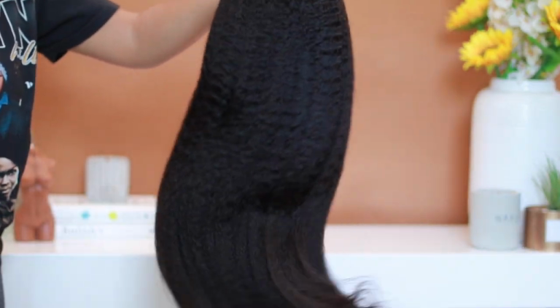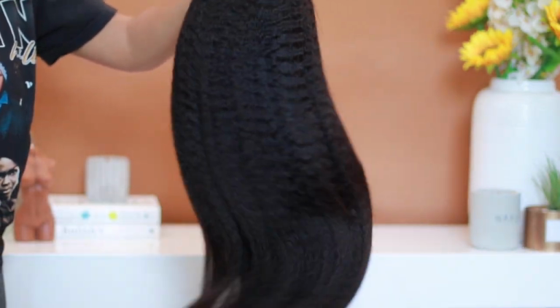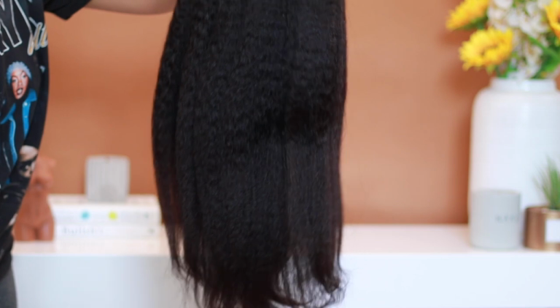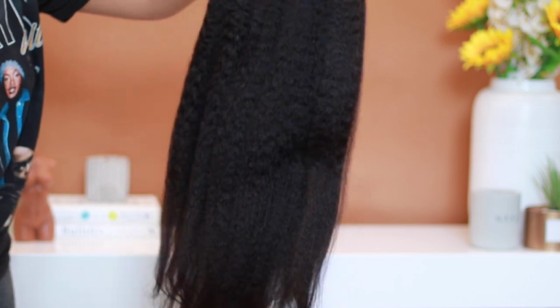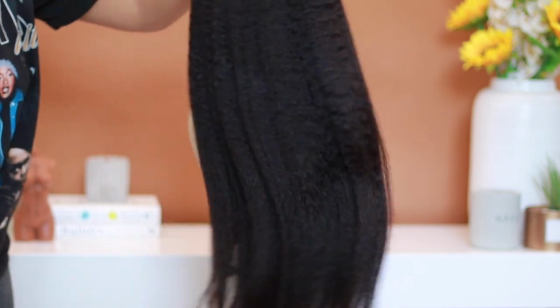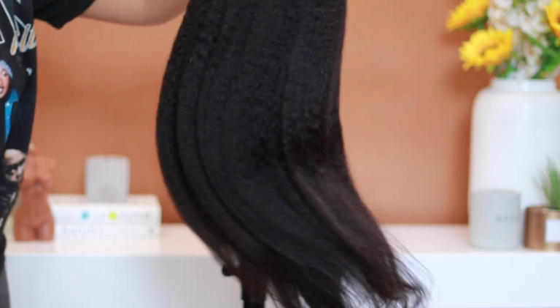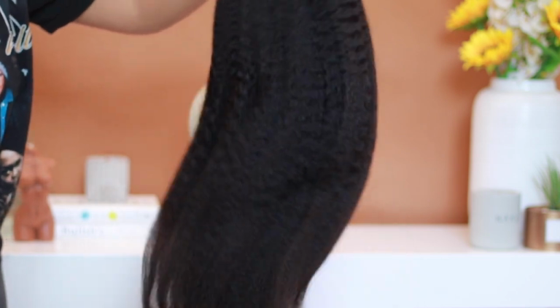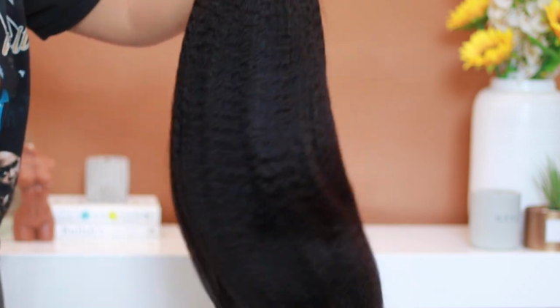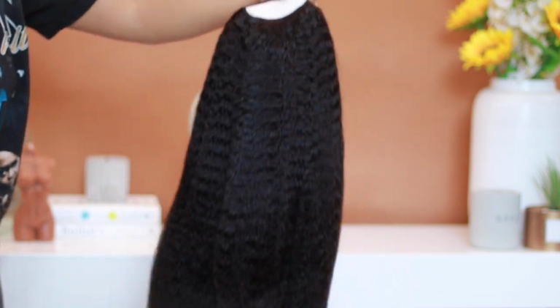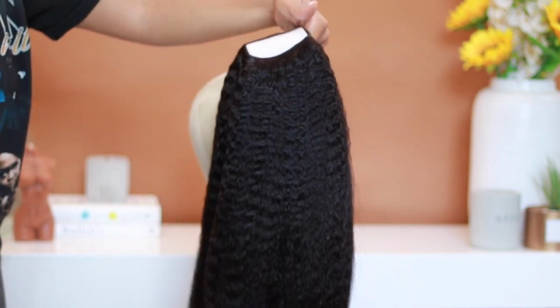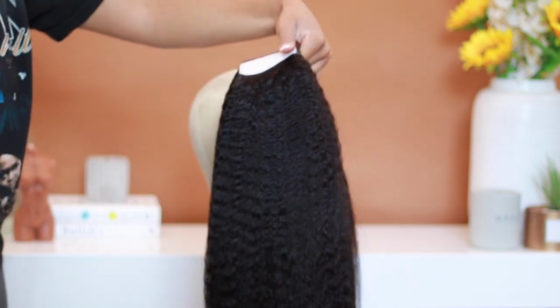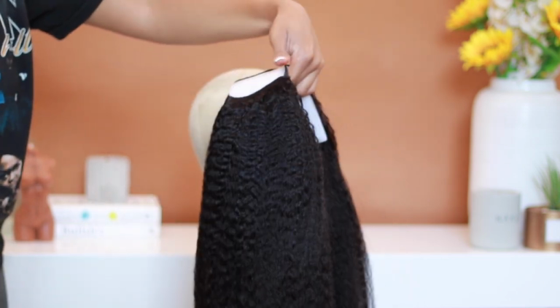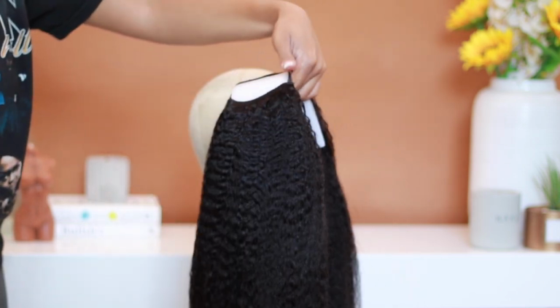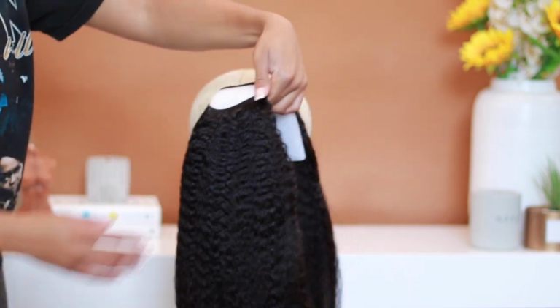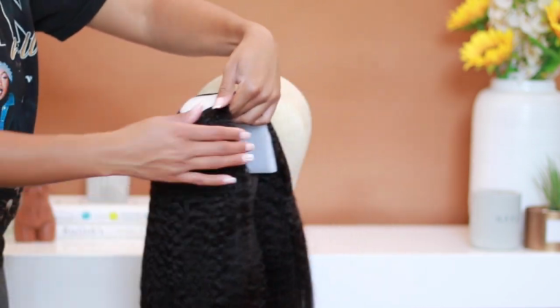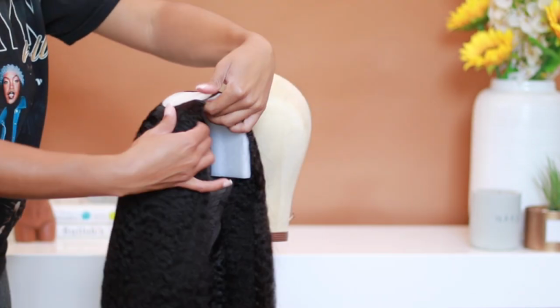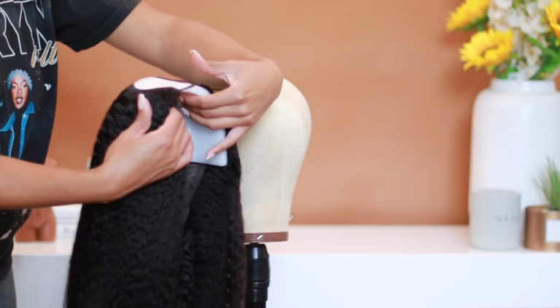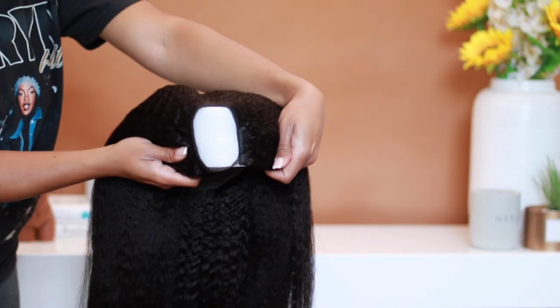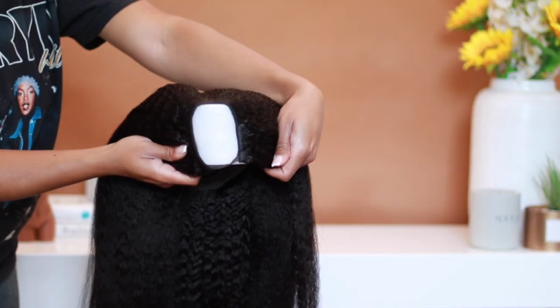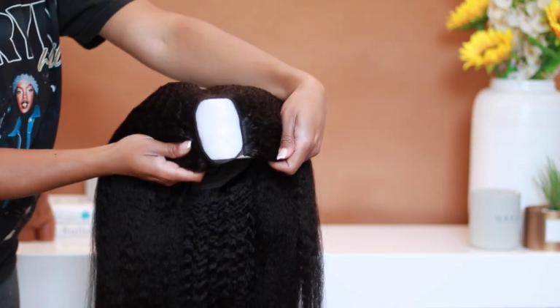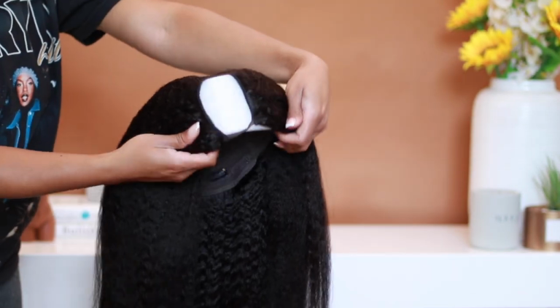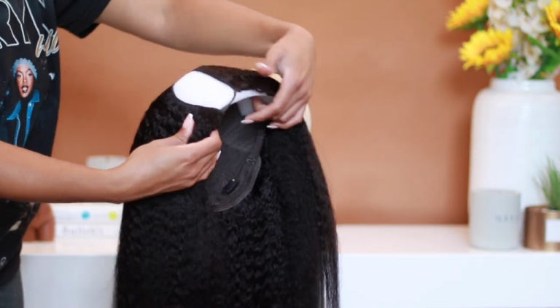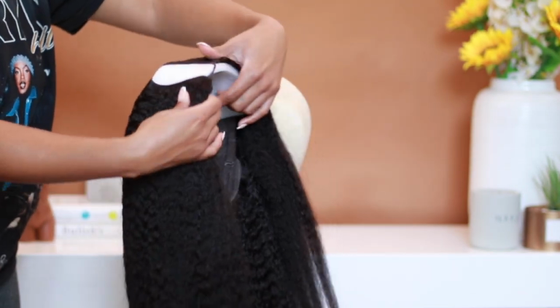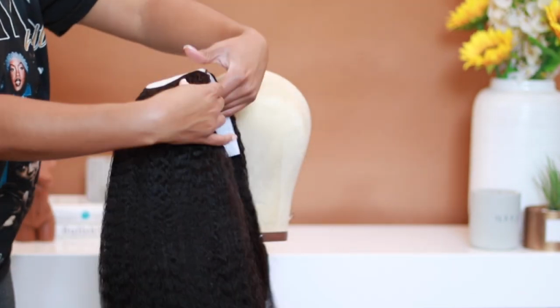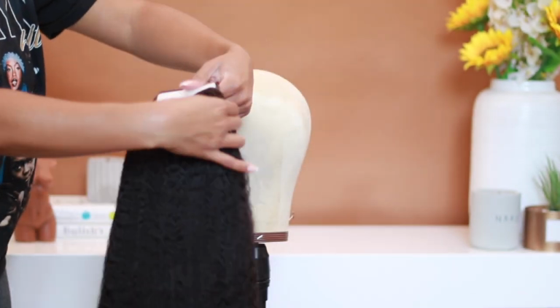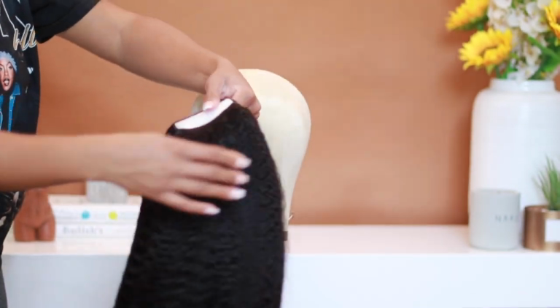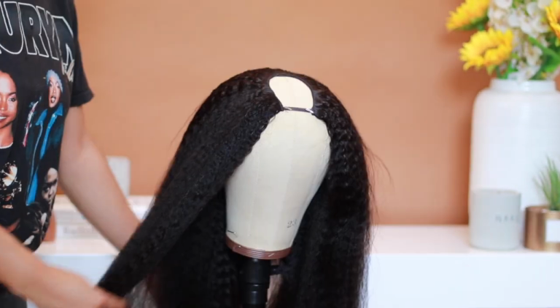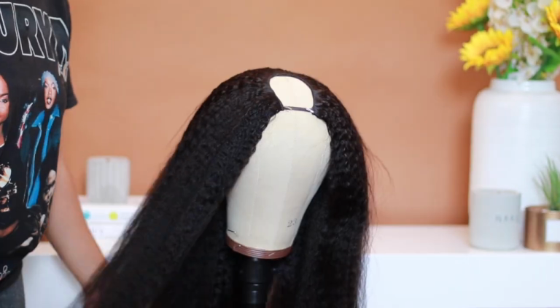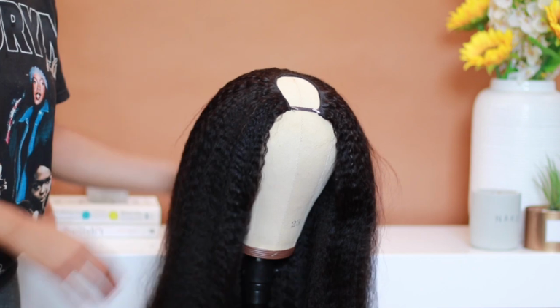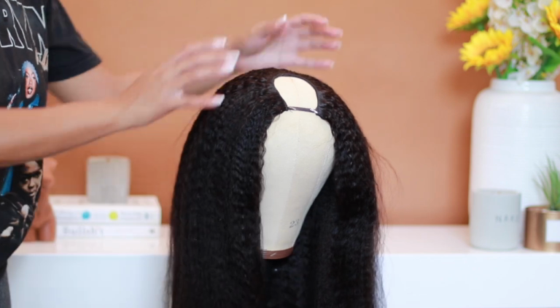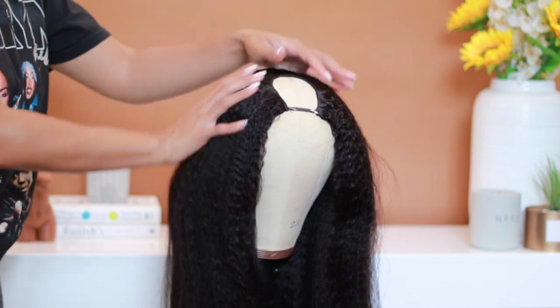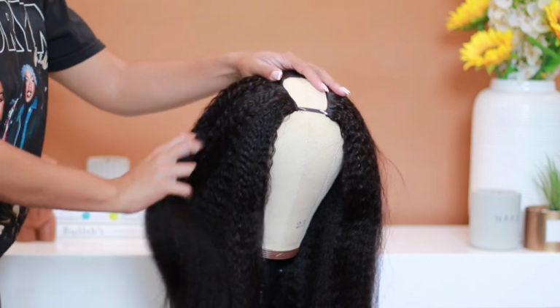I did decide to use one of their kinkier textures, obviously because my hair is not silky. We need something to blend.